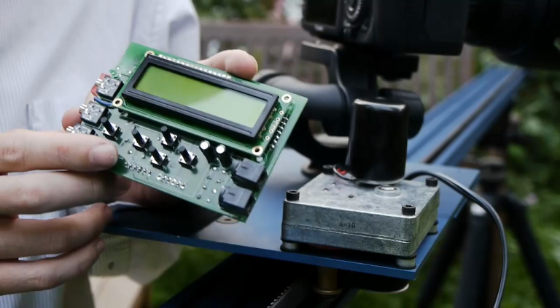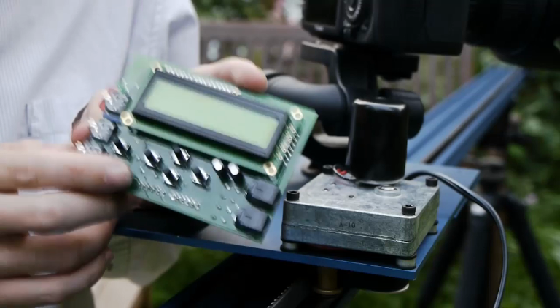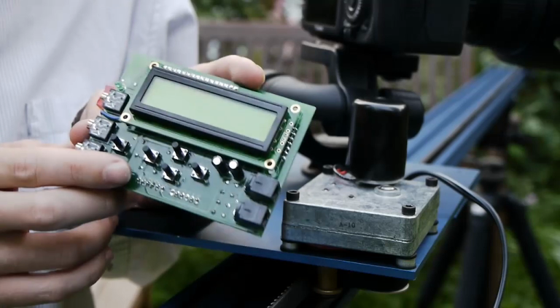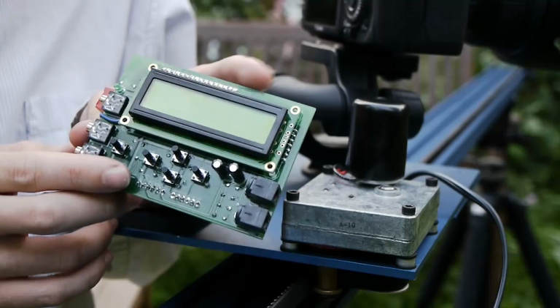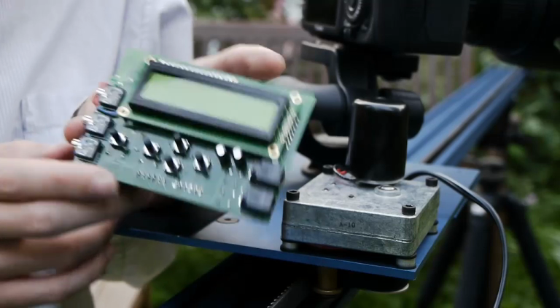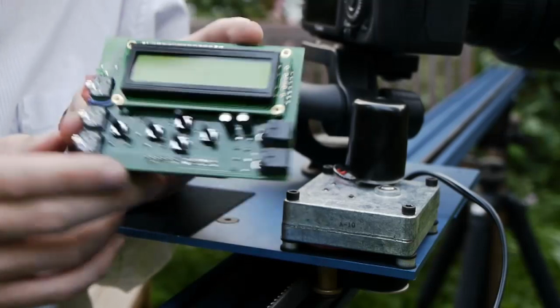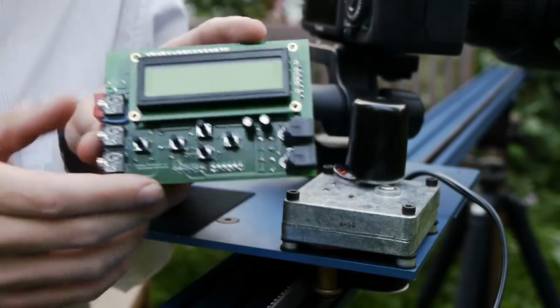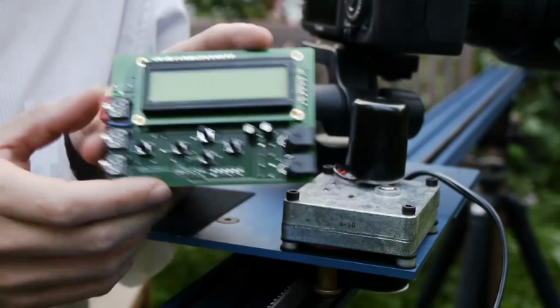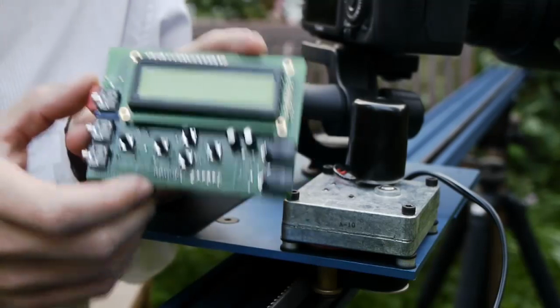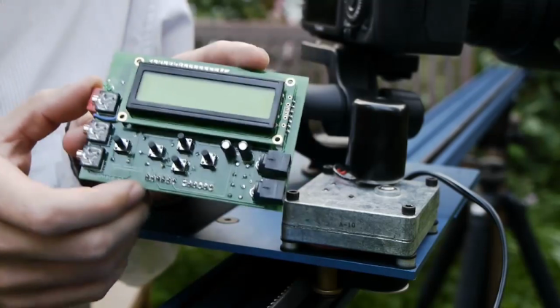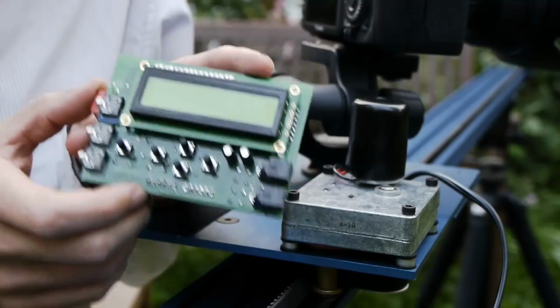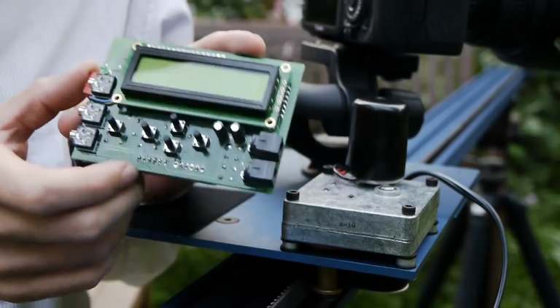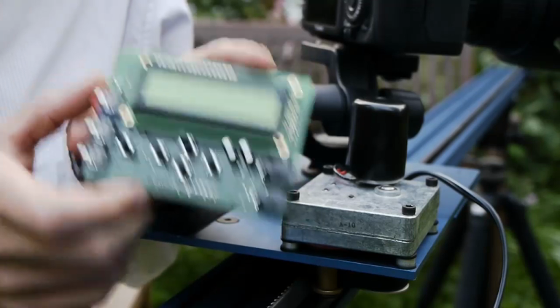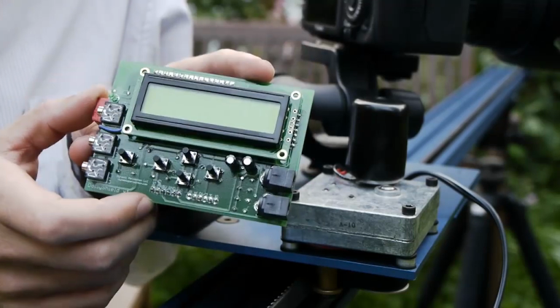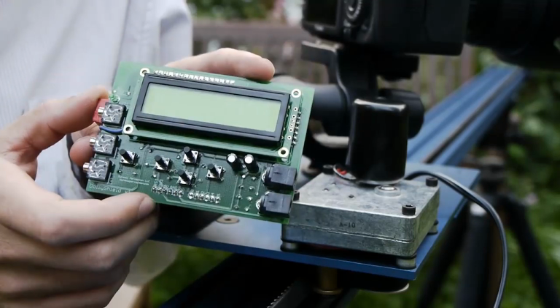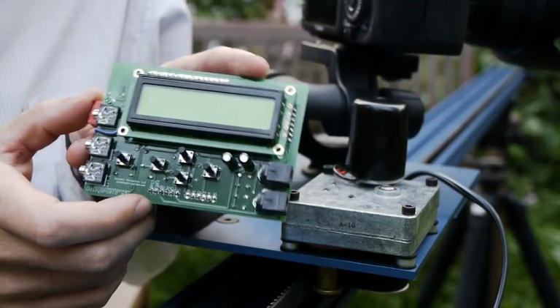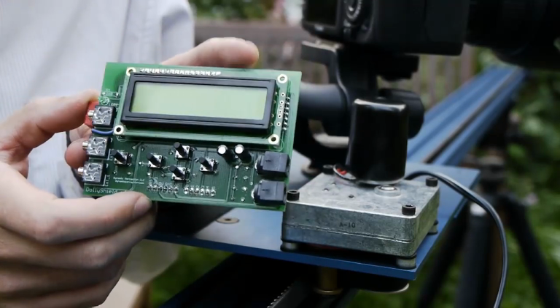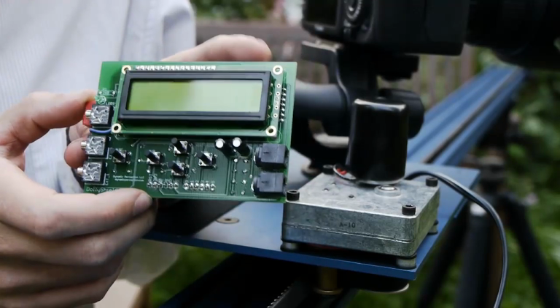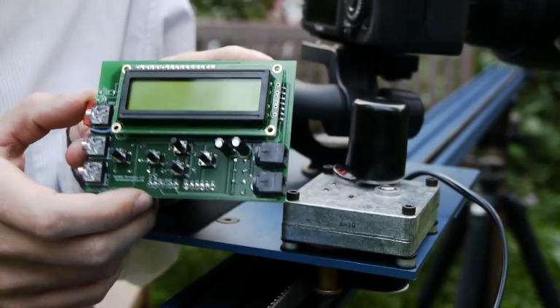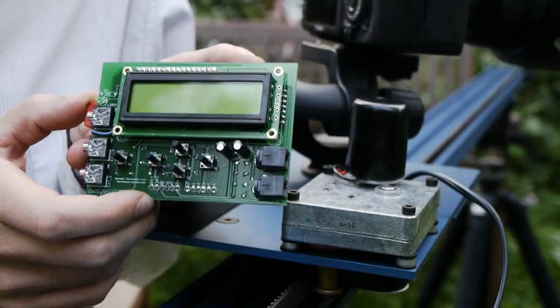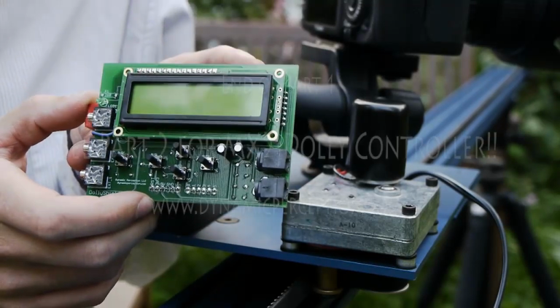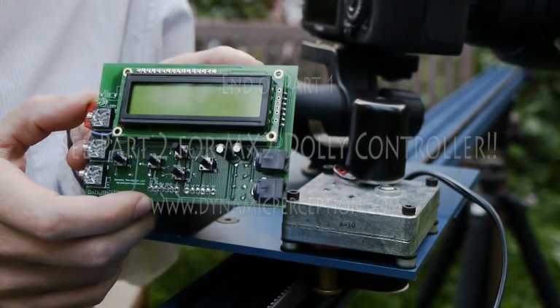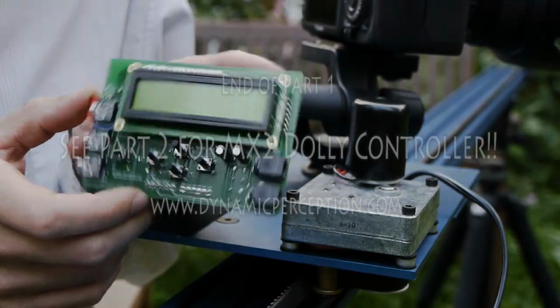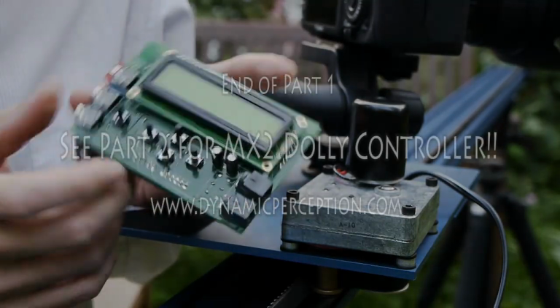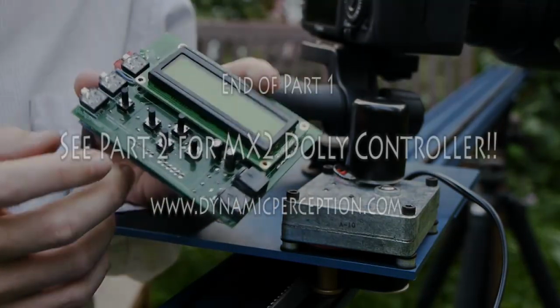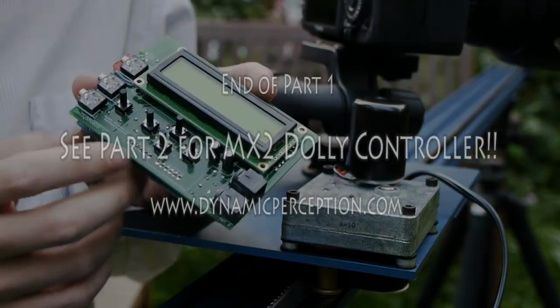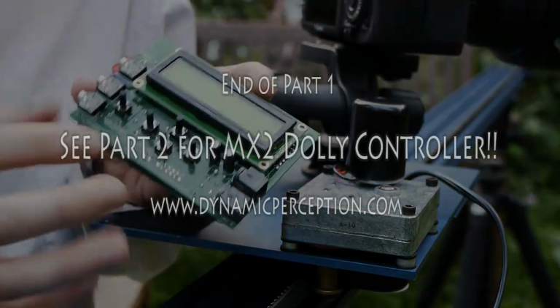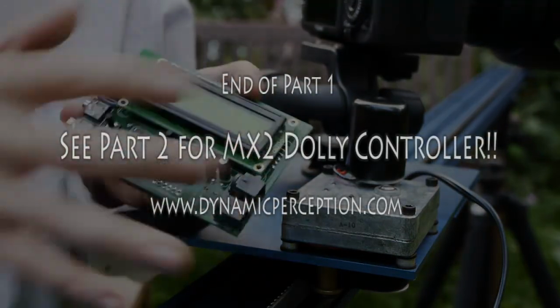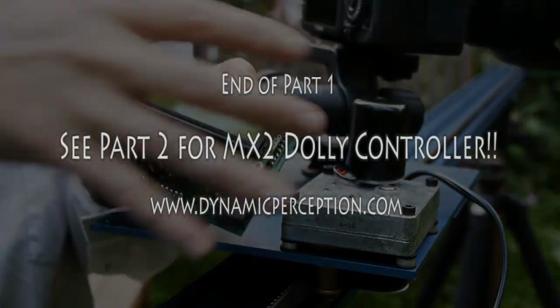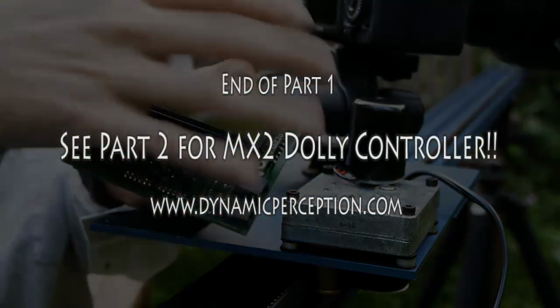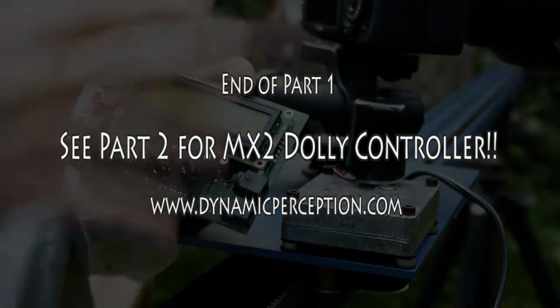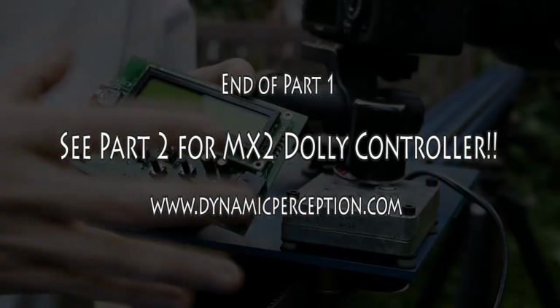That pretty much does it for the physical dolly. Now let's look at the controller — this is the MX-2 controller.